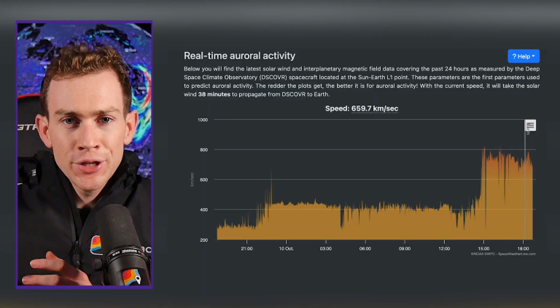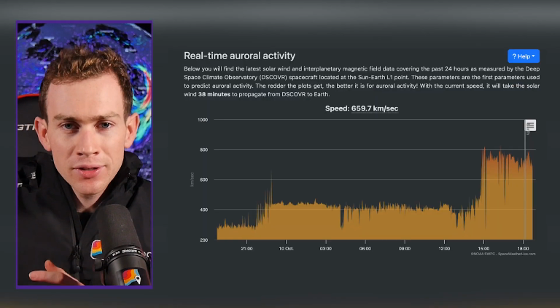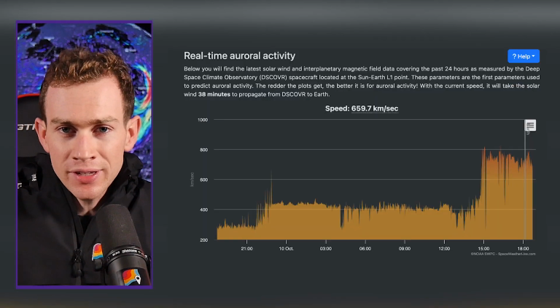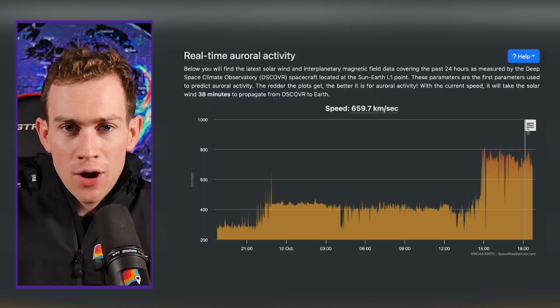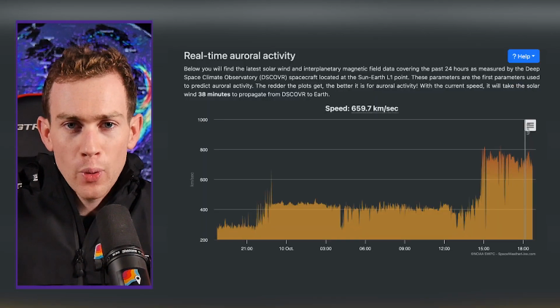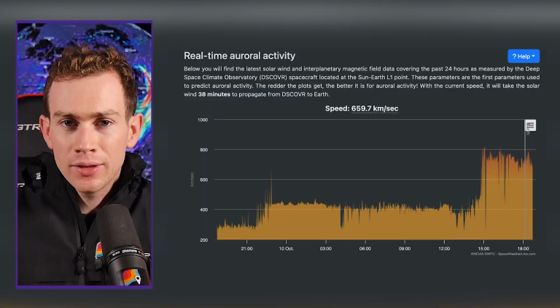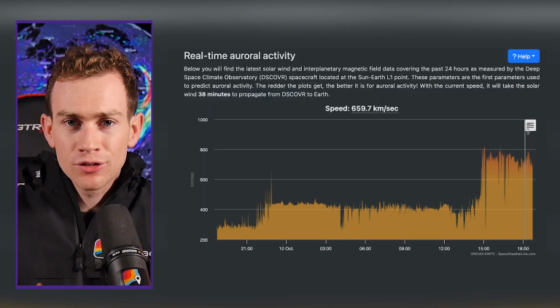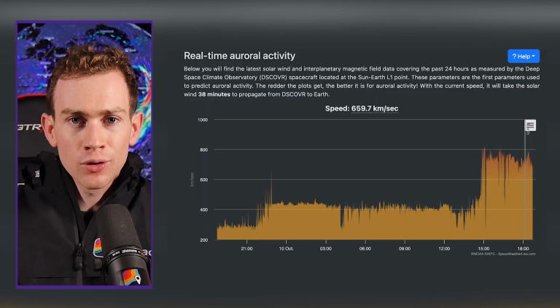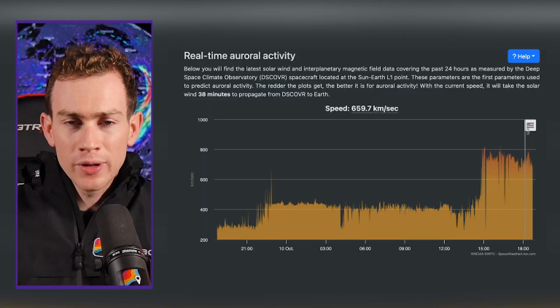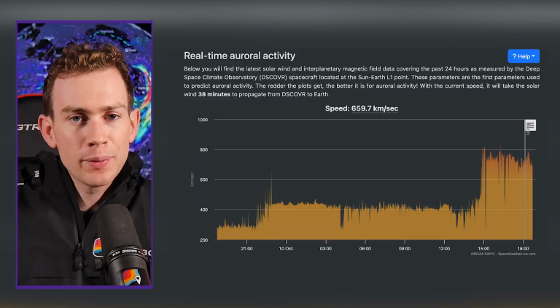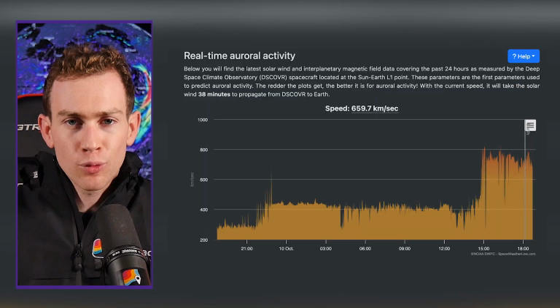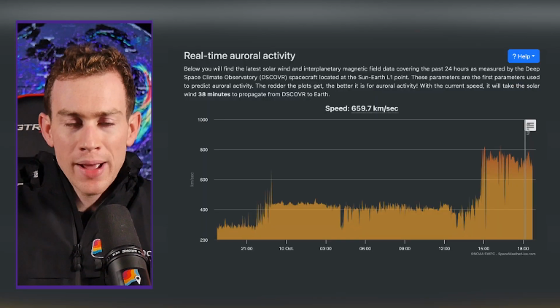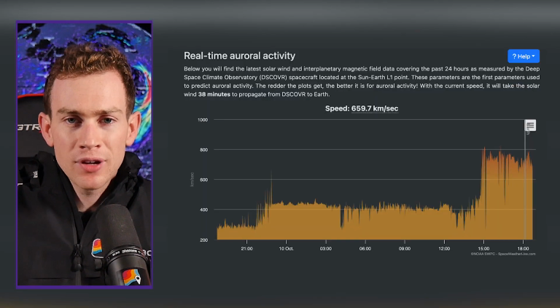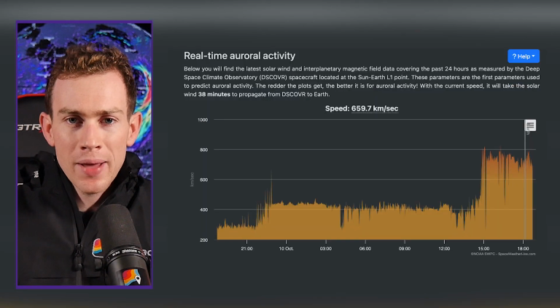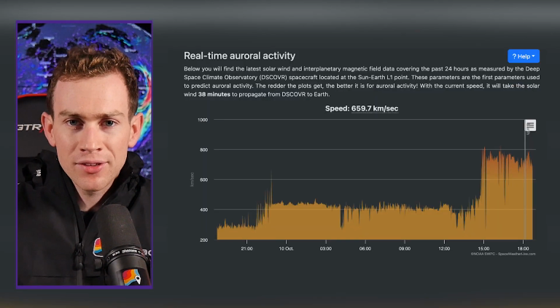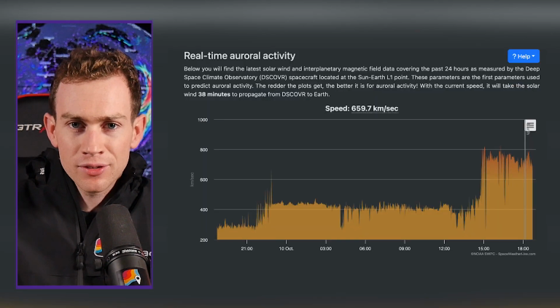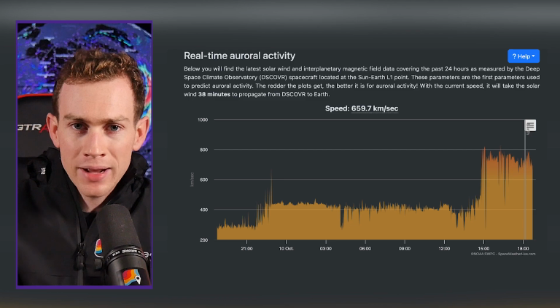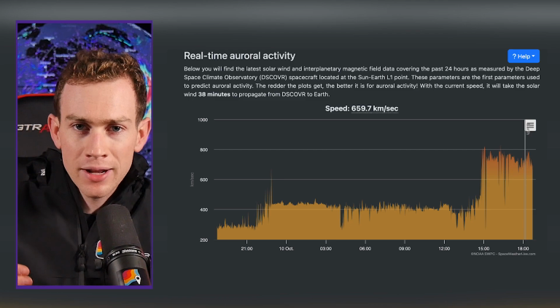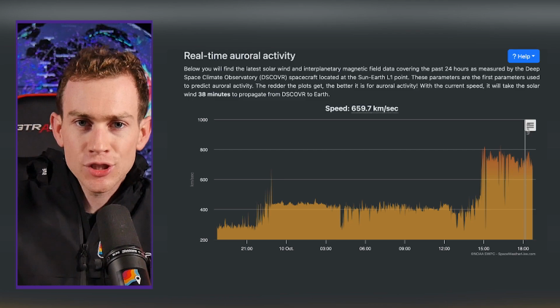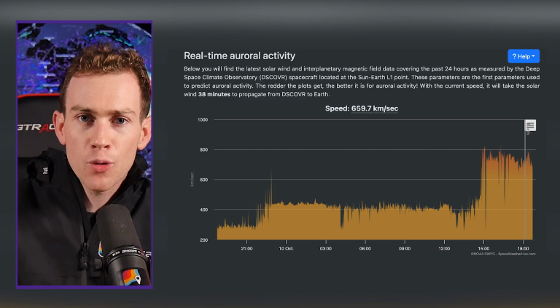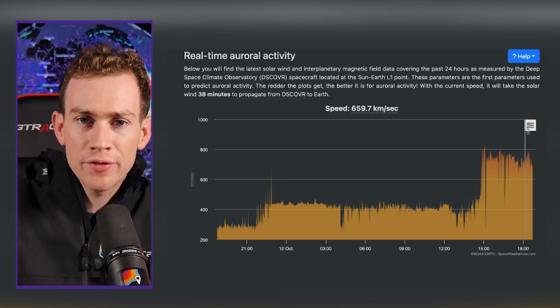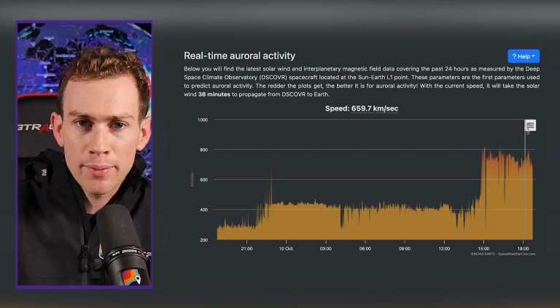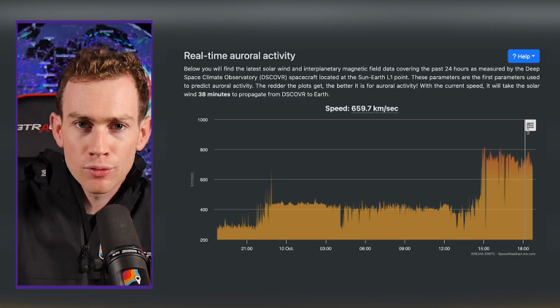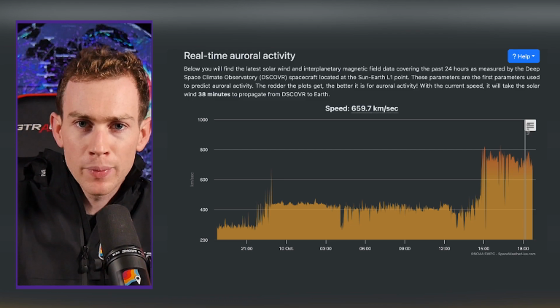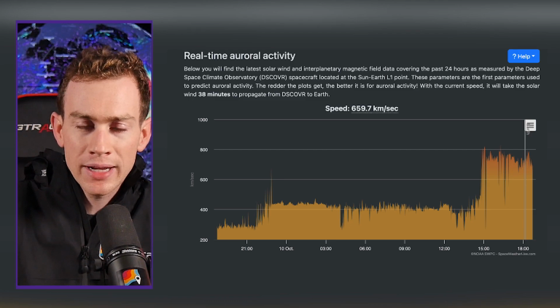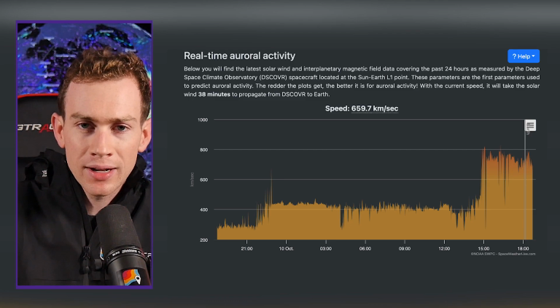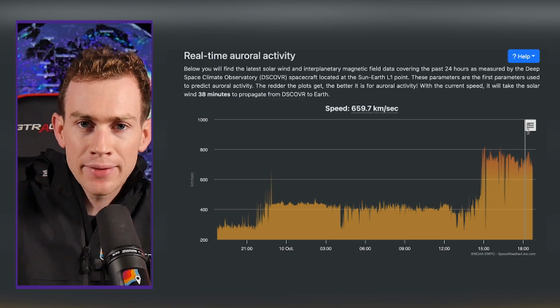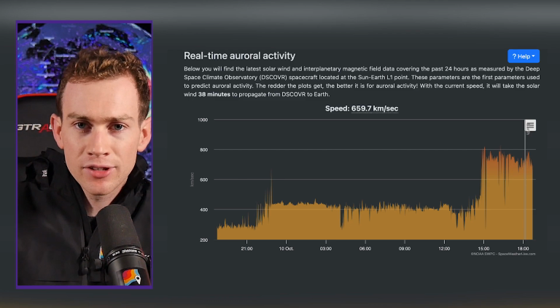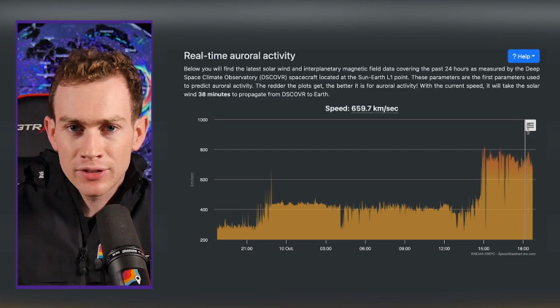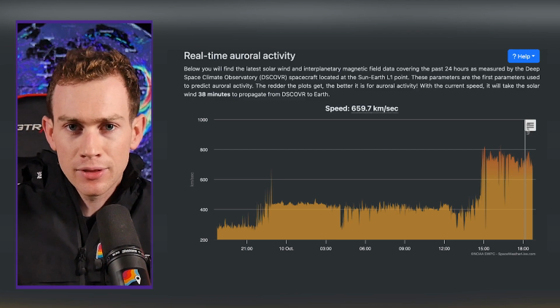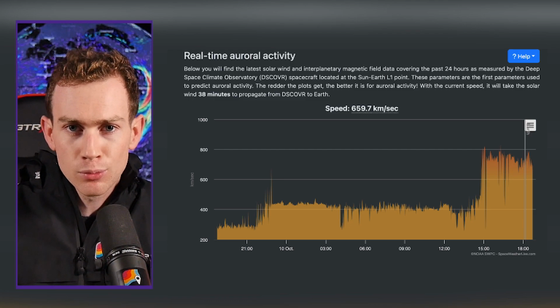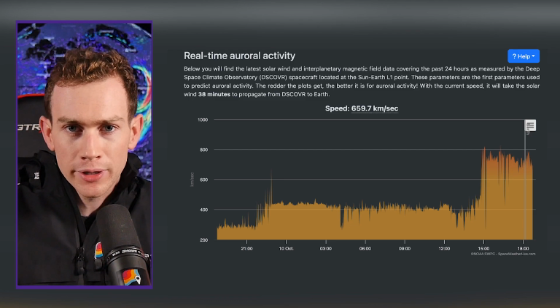You can see how quickly the solar wind speed ramped up as this magnetic shockwave came through, beginning at 11:17 this morning.